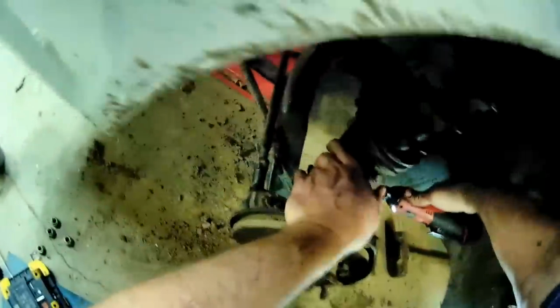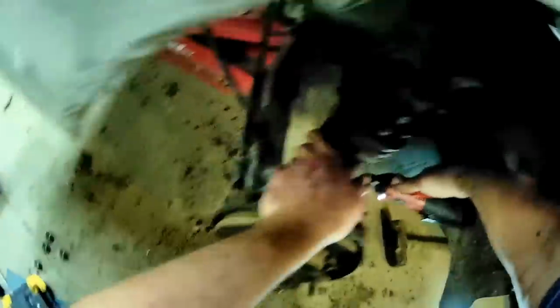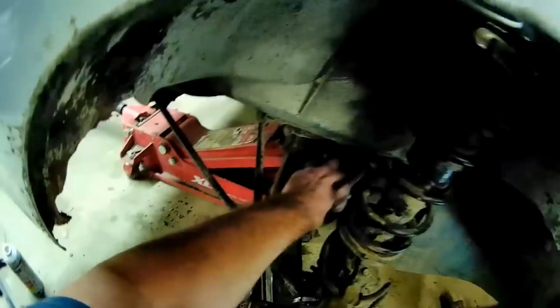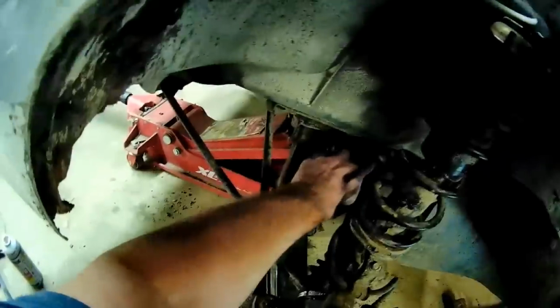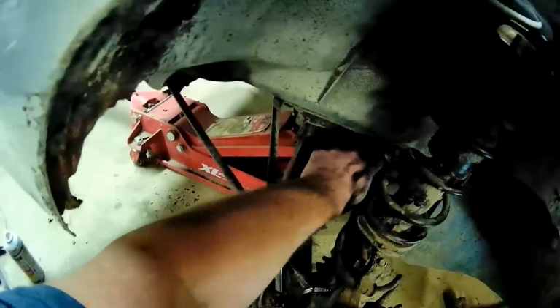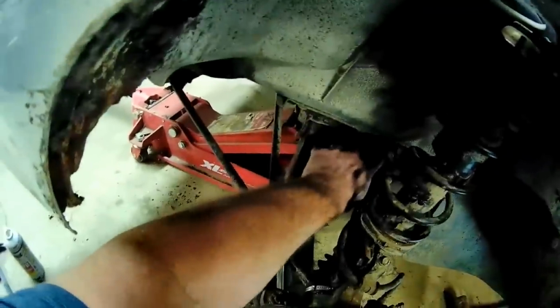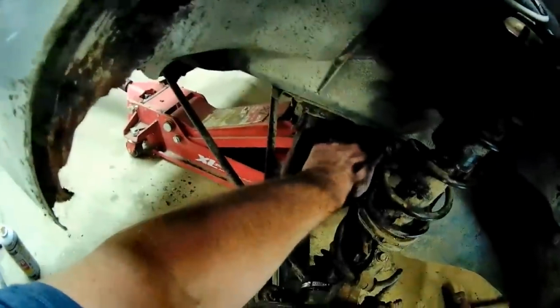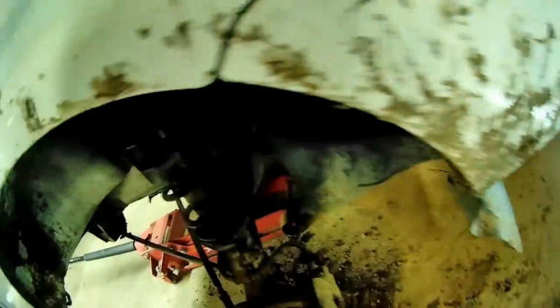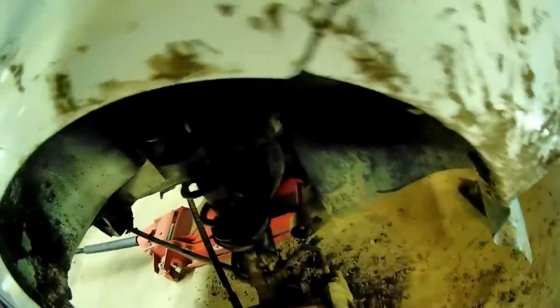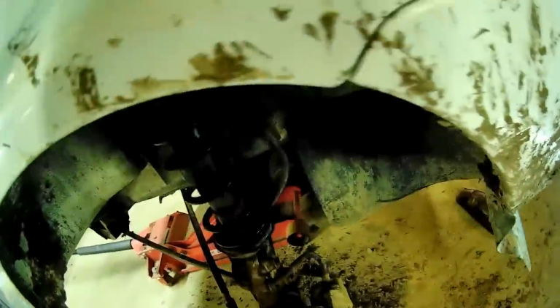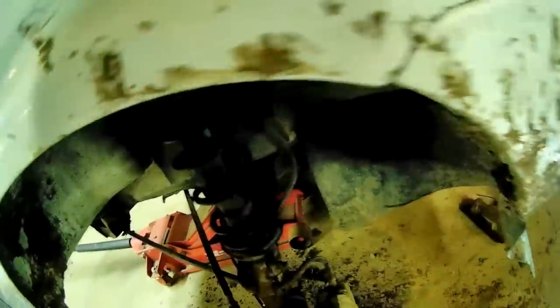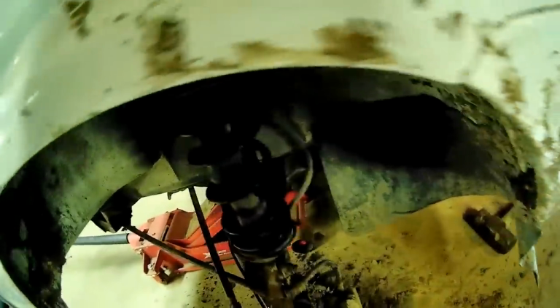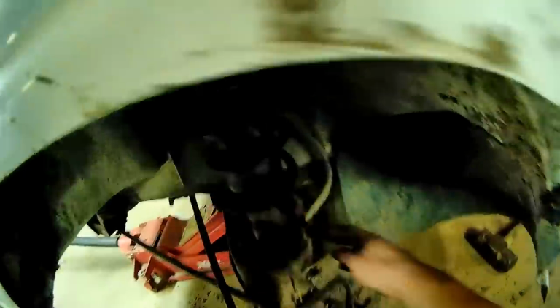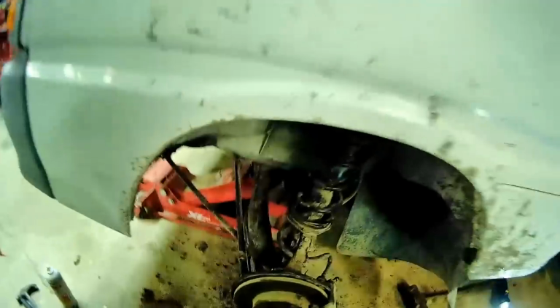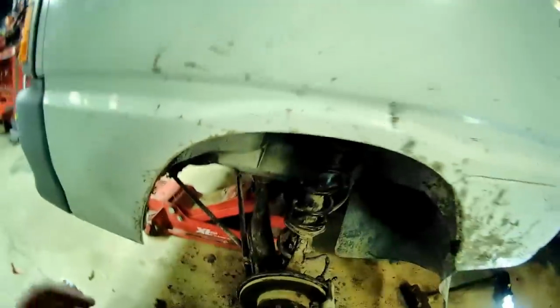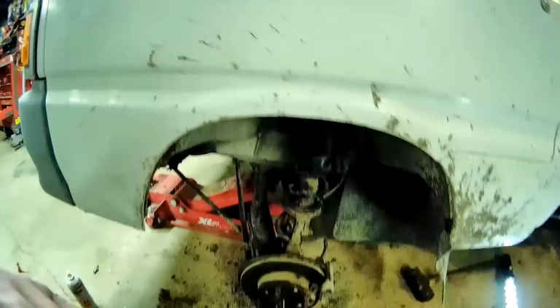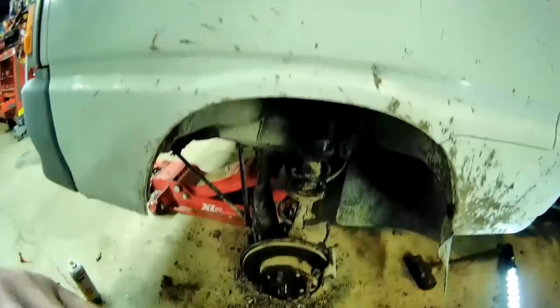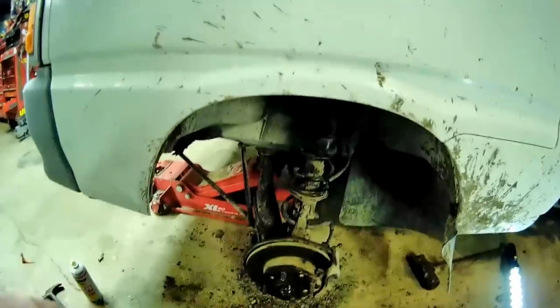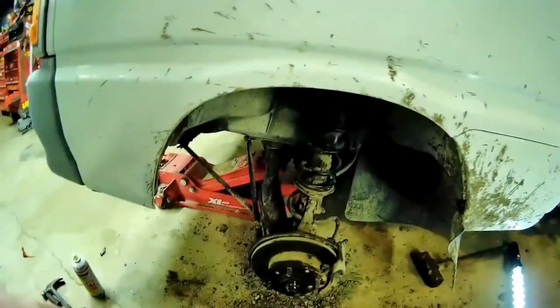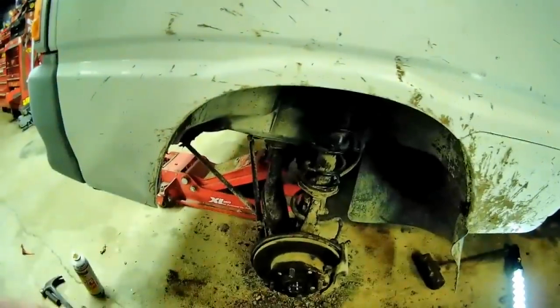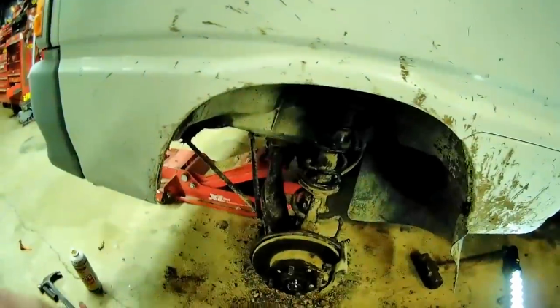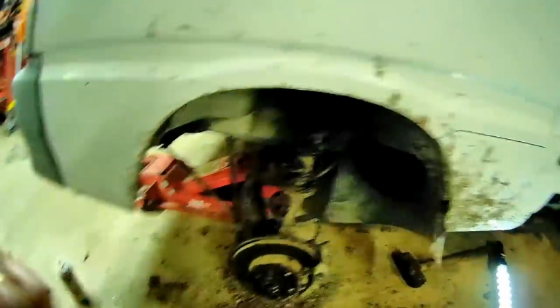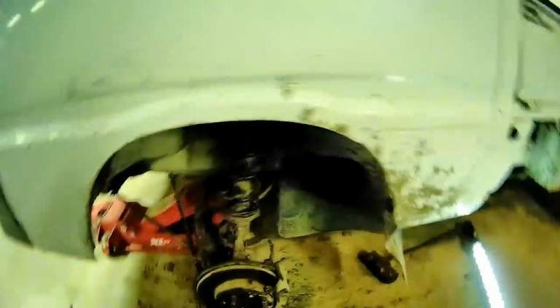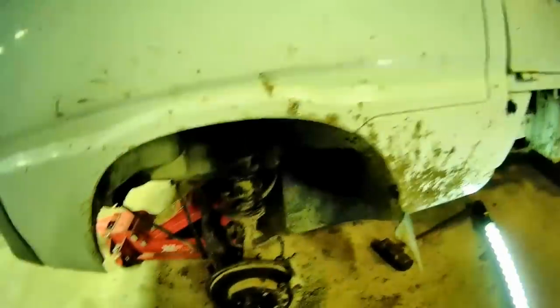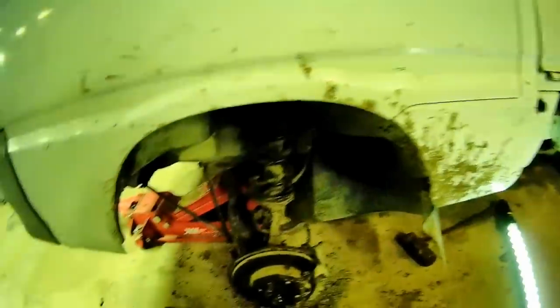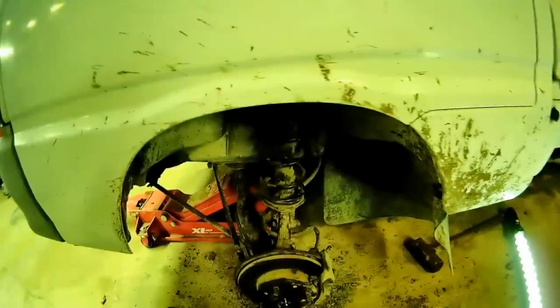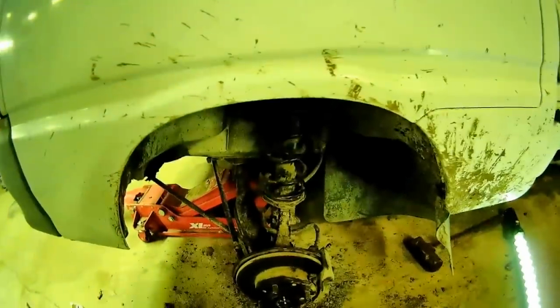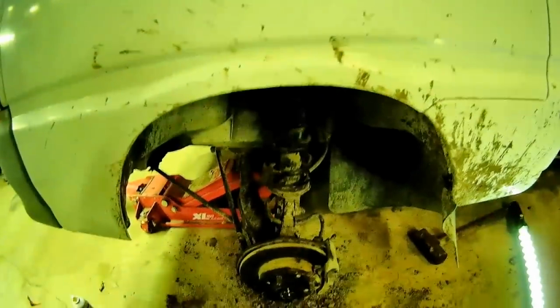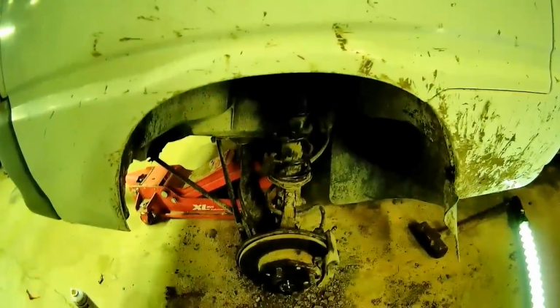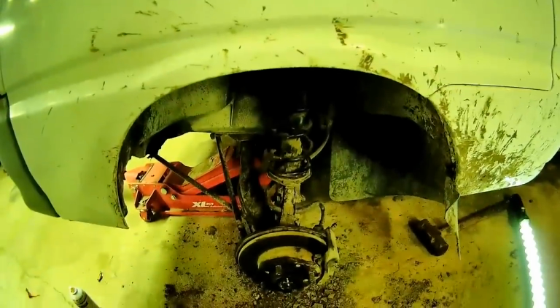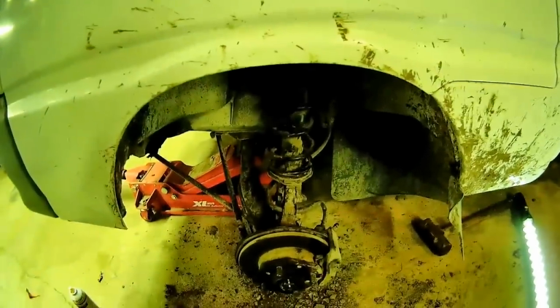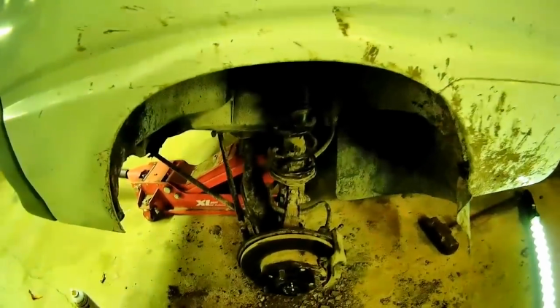Hopefully I can get the 2-inch lift on without having to take all this back apart!